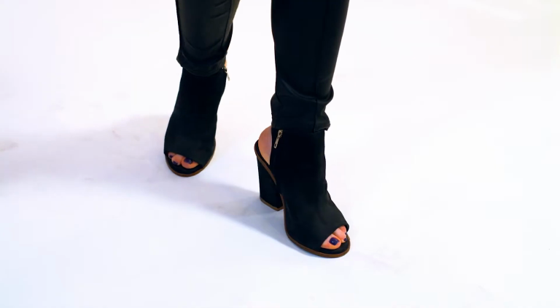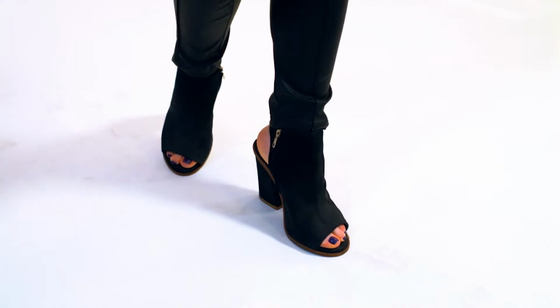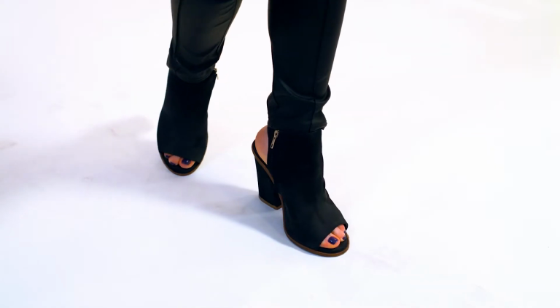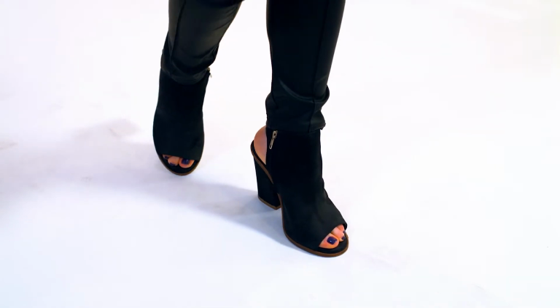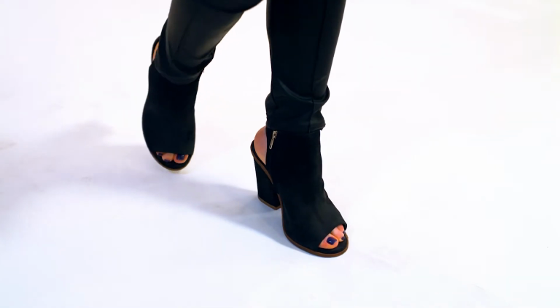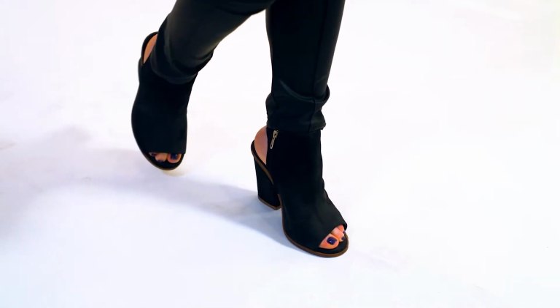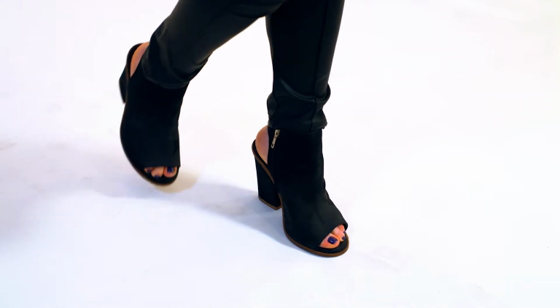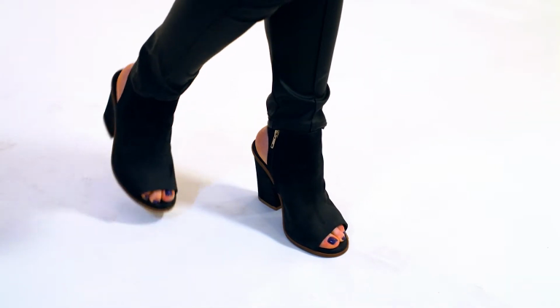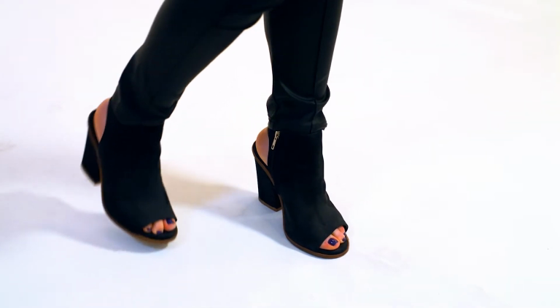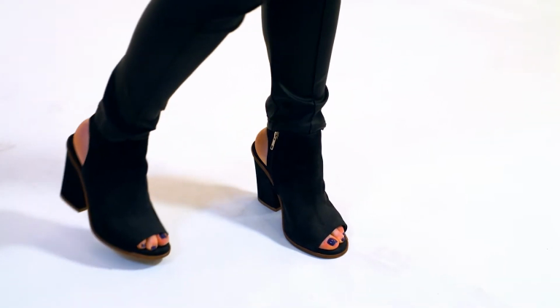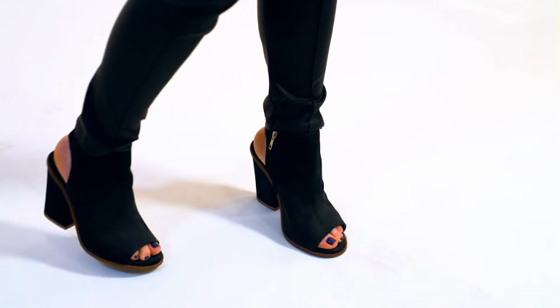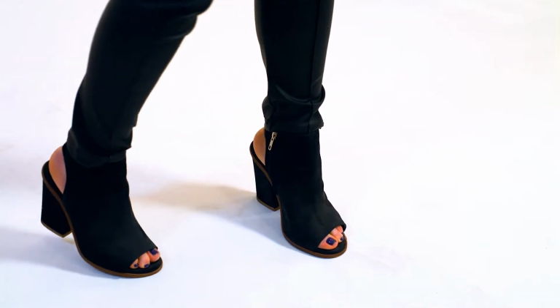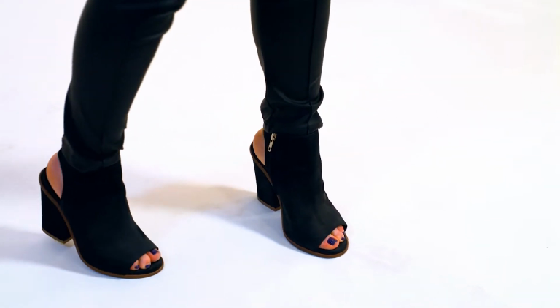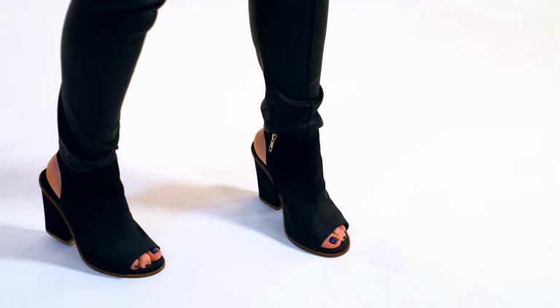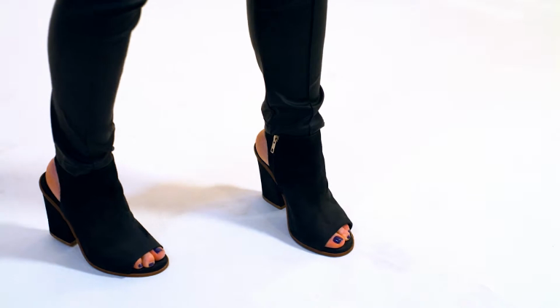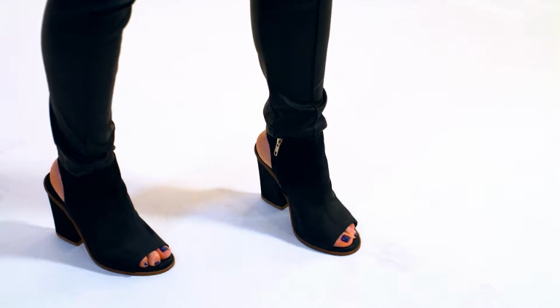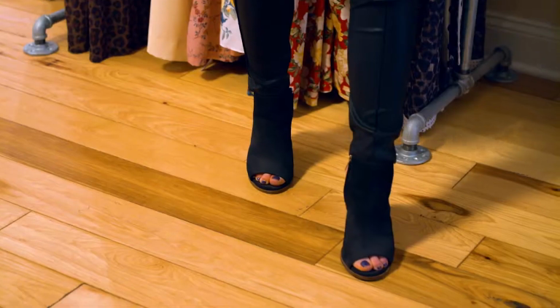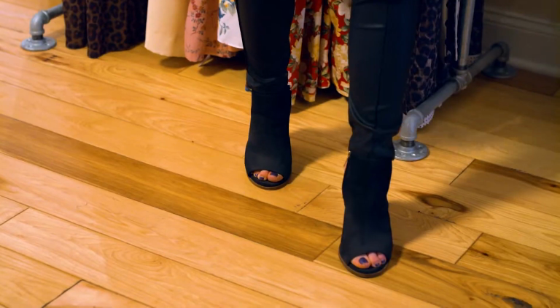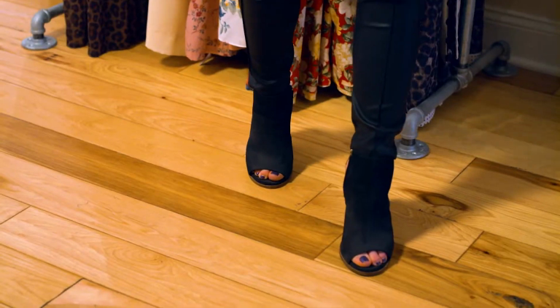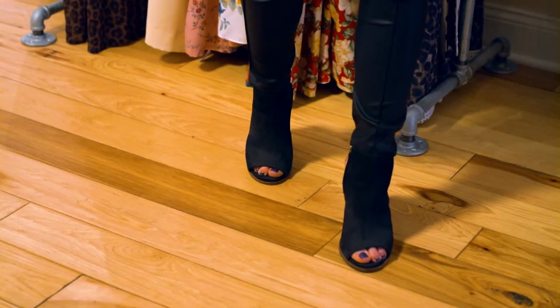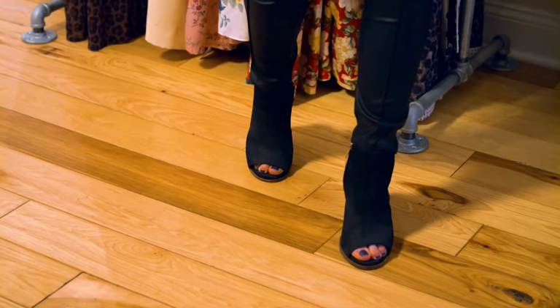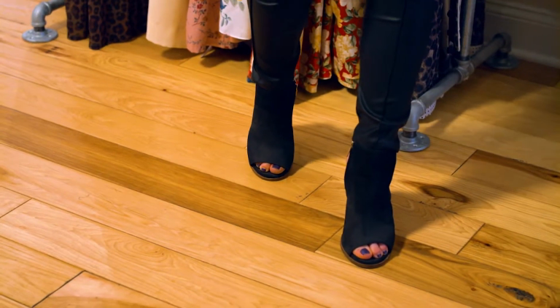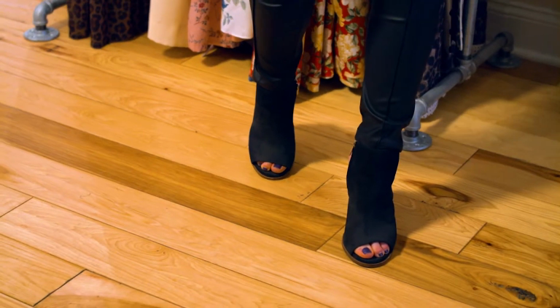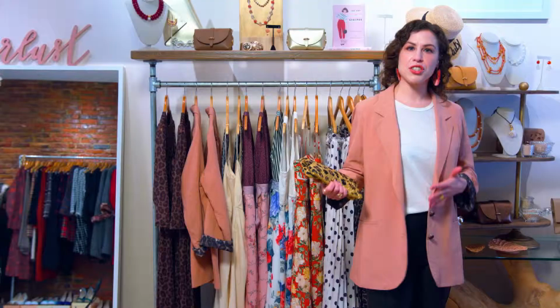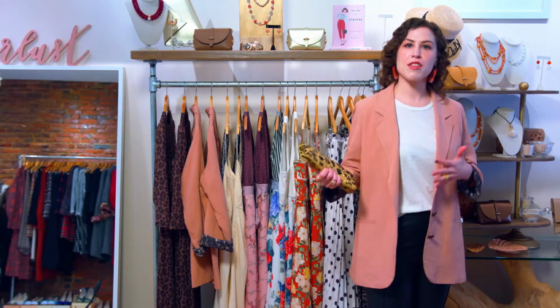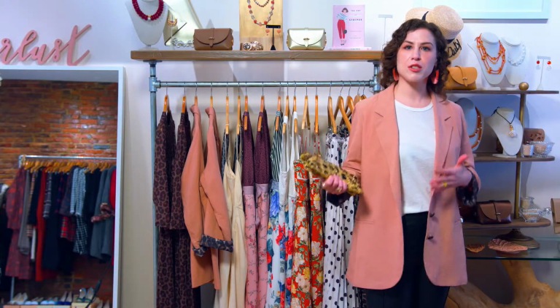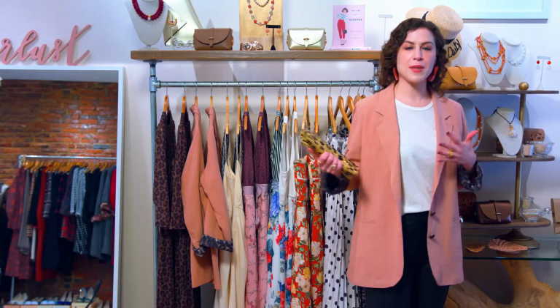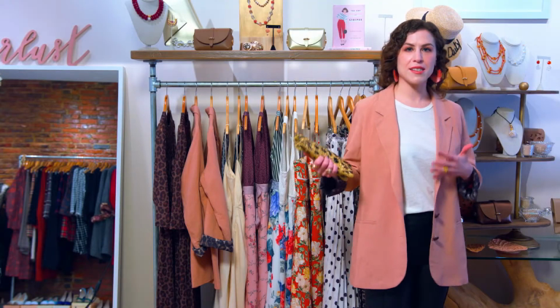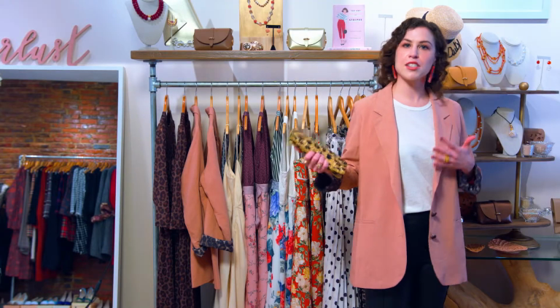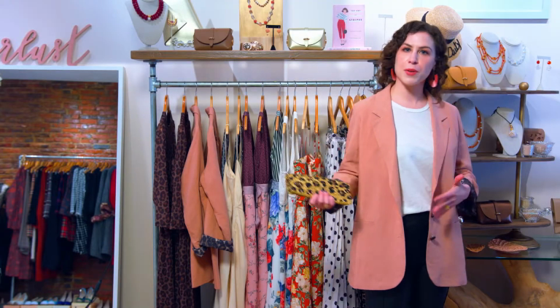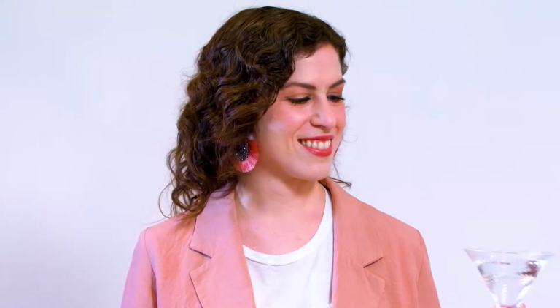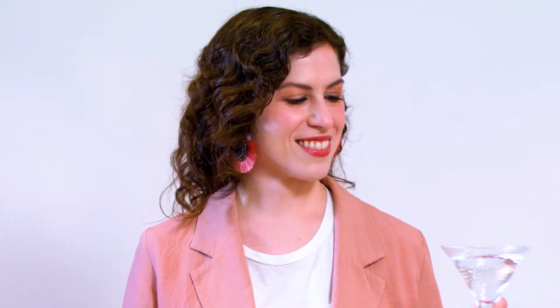With your booties, consider an open toe because it allows you to continue transitioning those pieces into springtime.